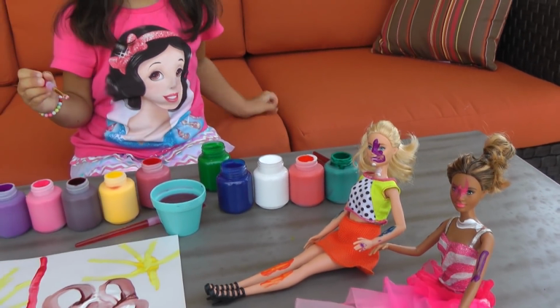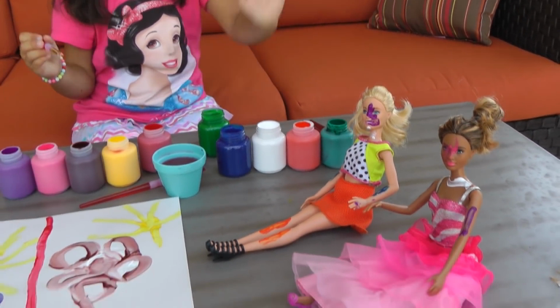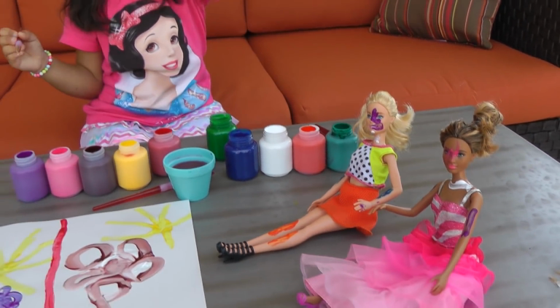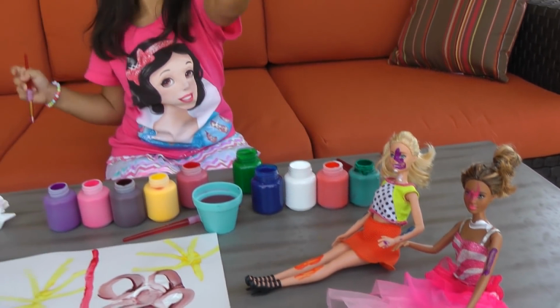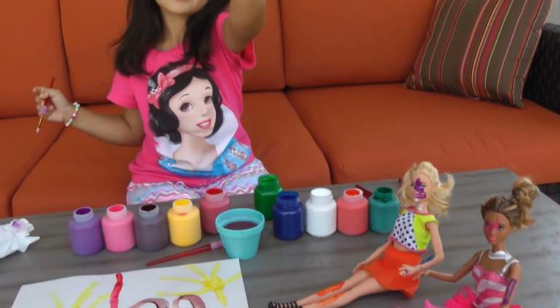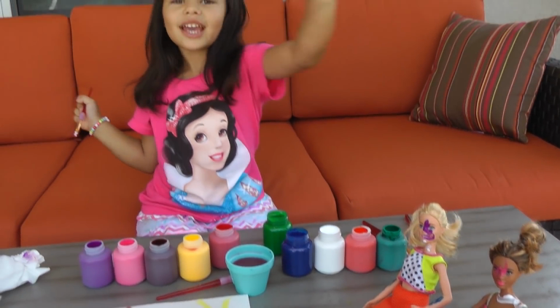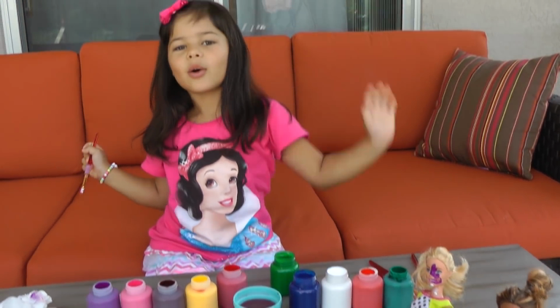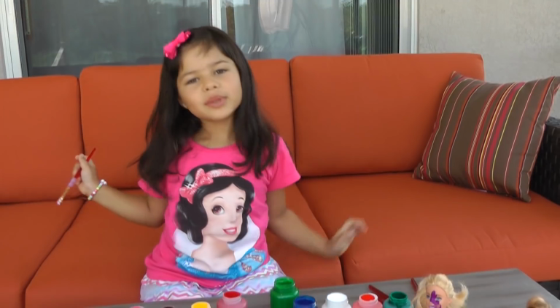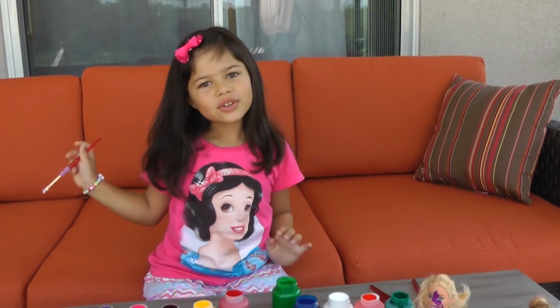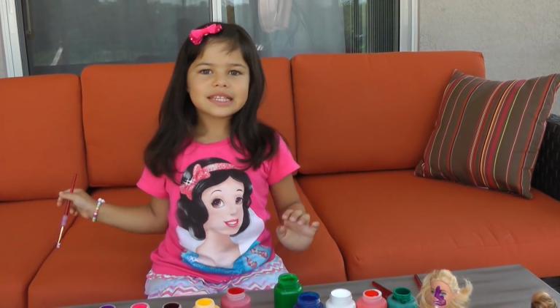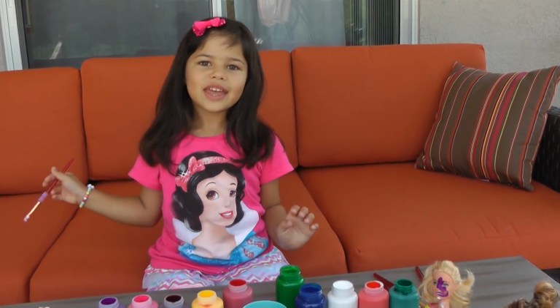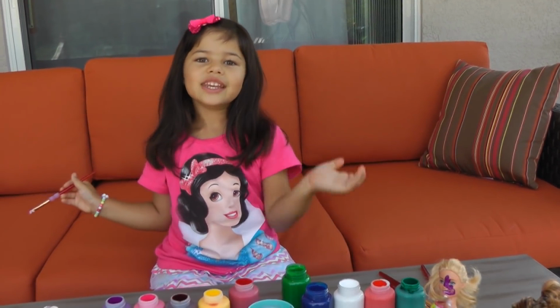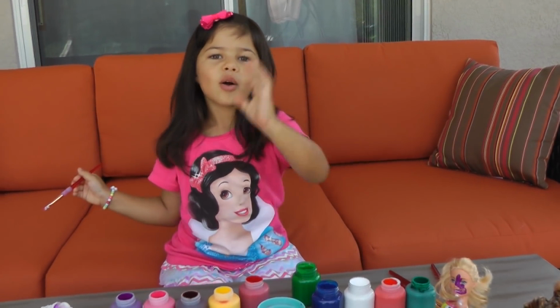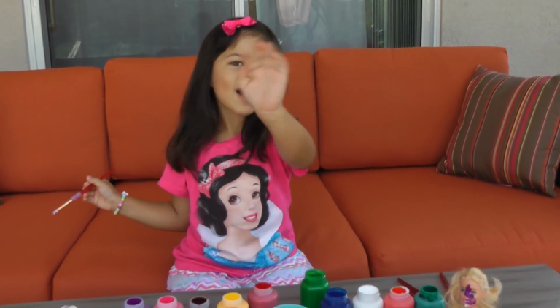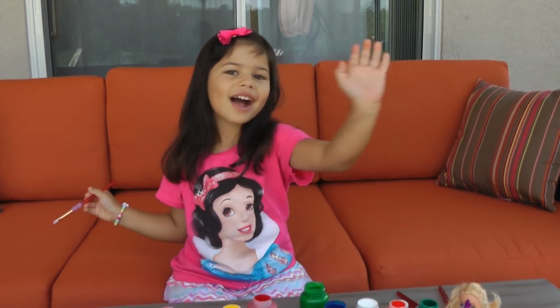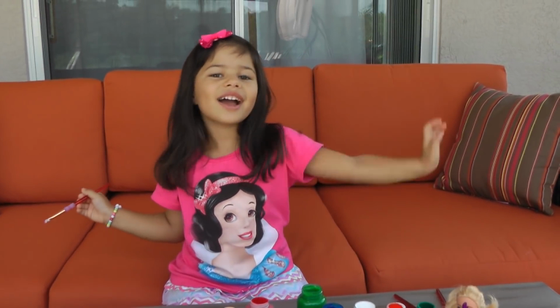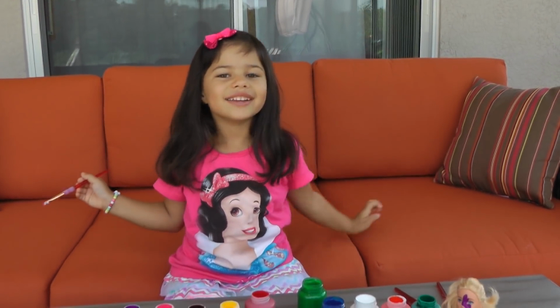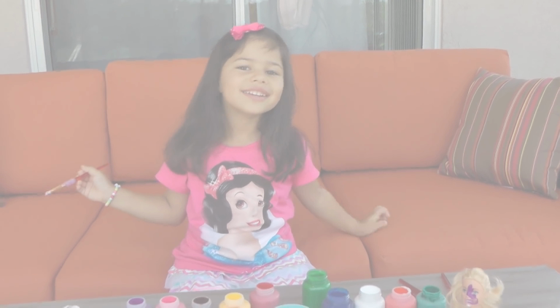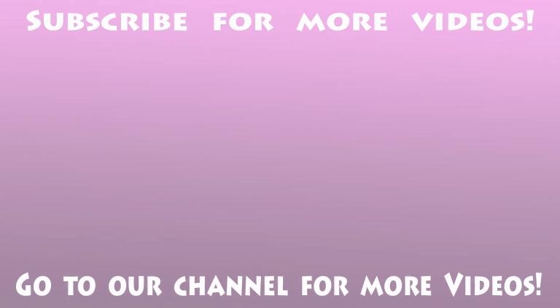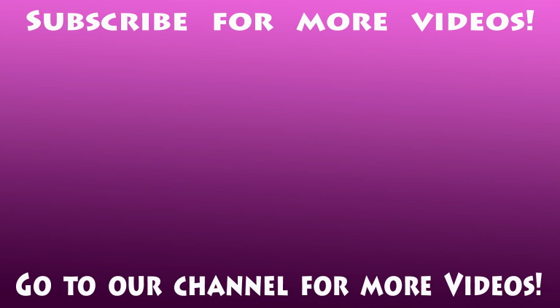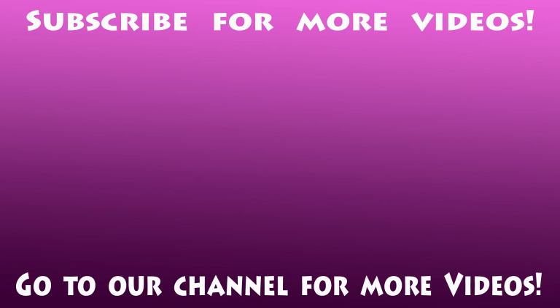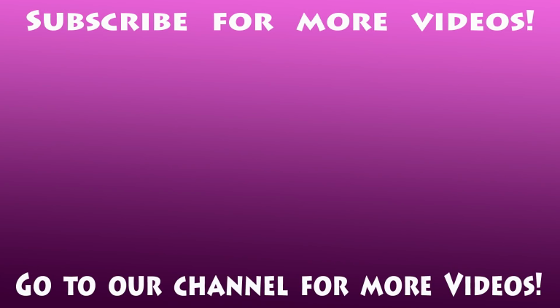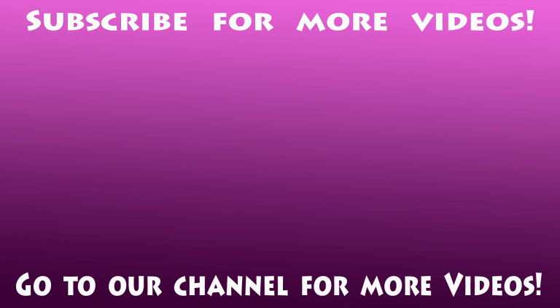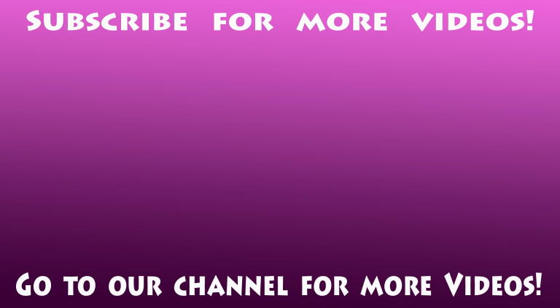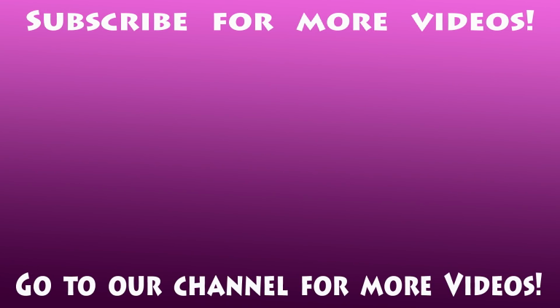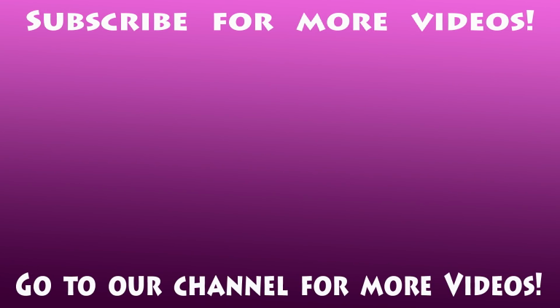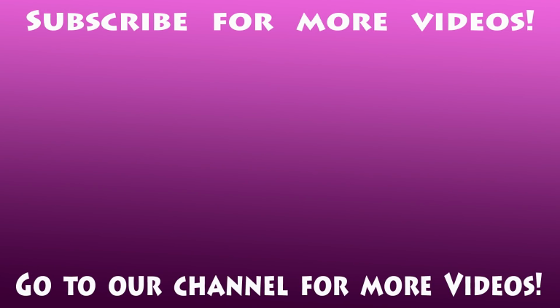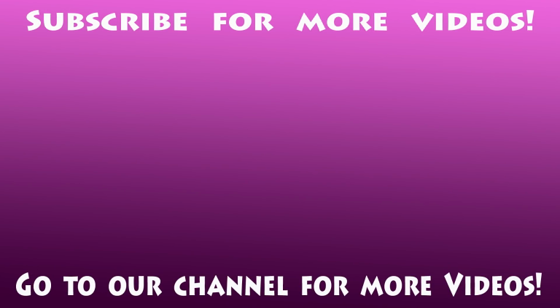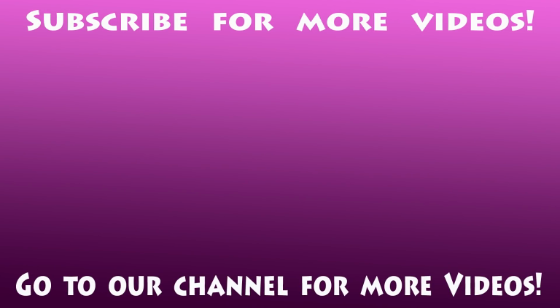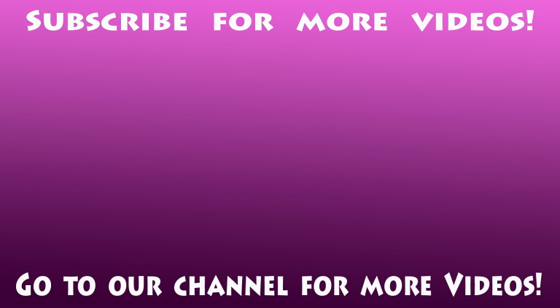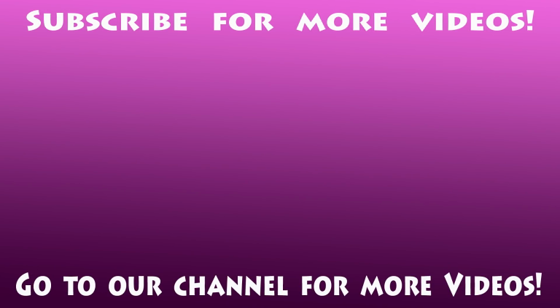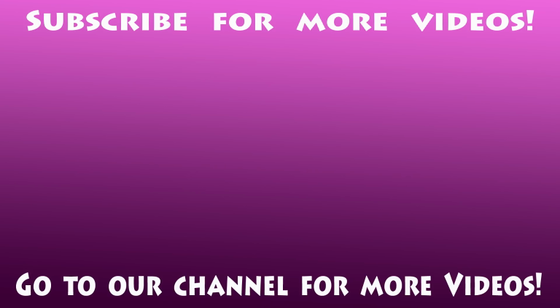Bye everybody! I hope you enjoyed this video. For more videos, go to our channel and subscribe.